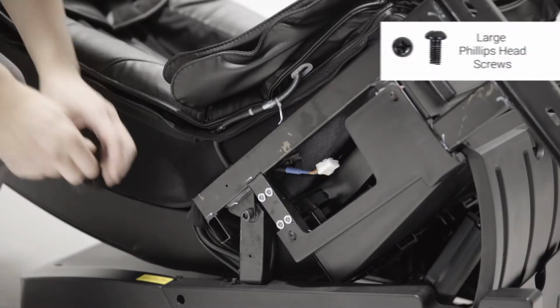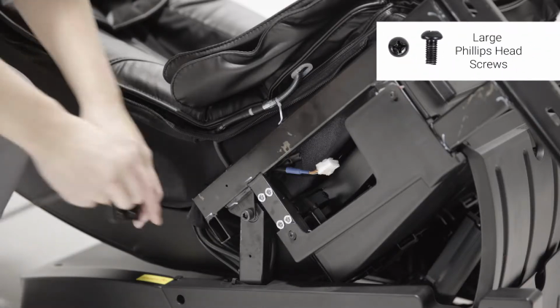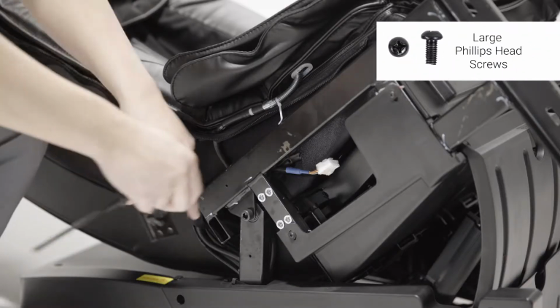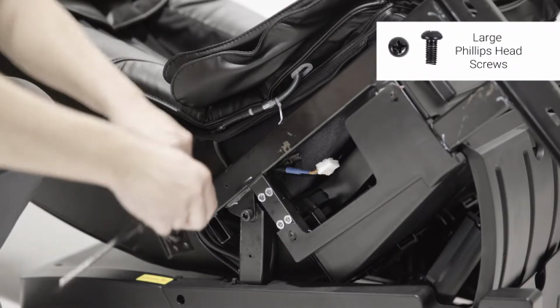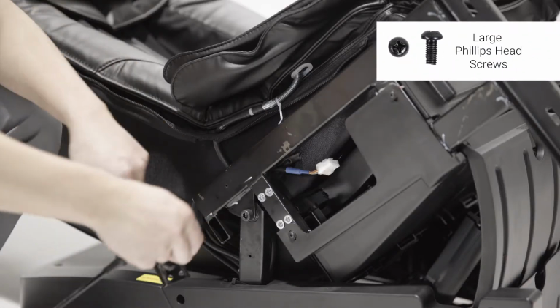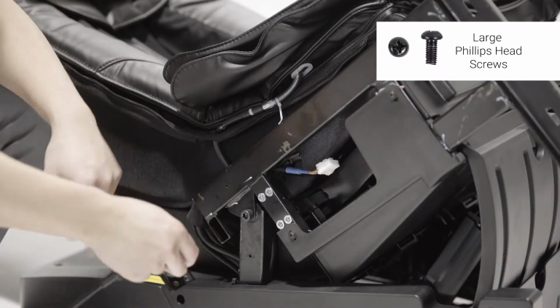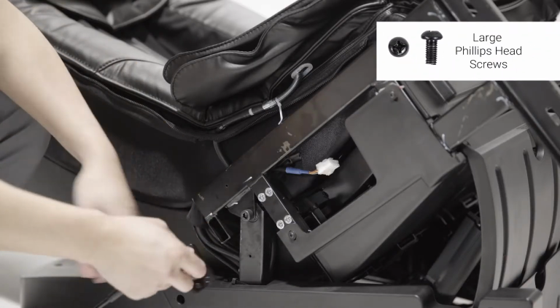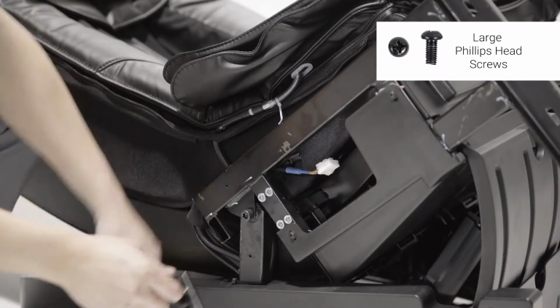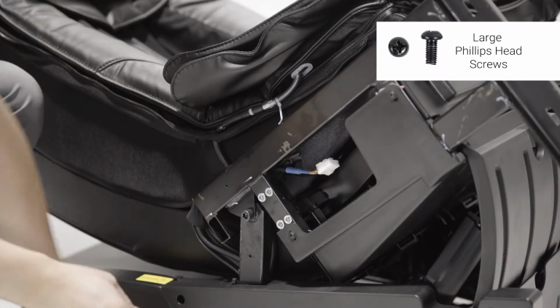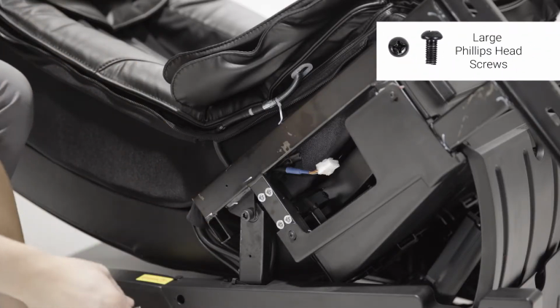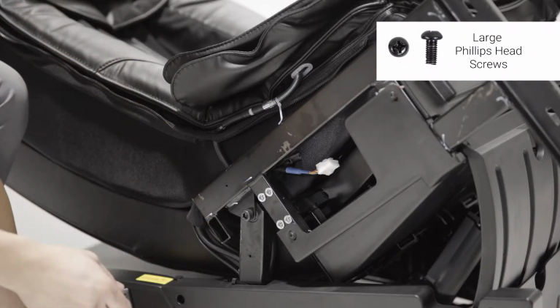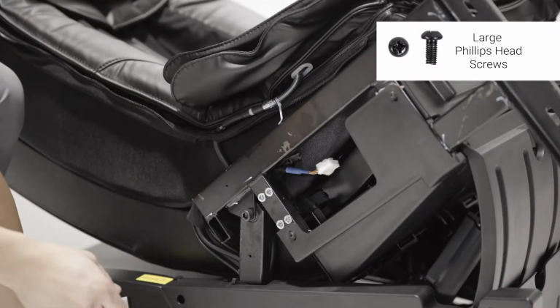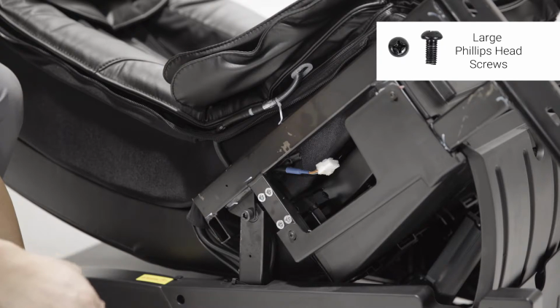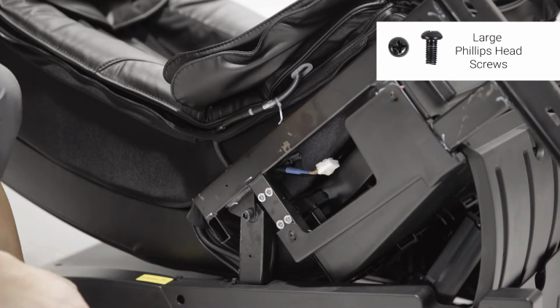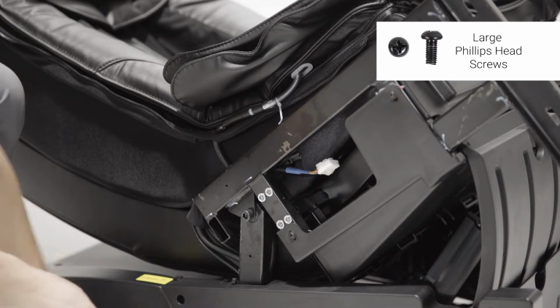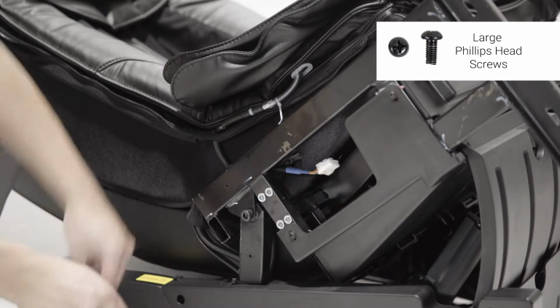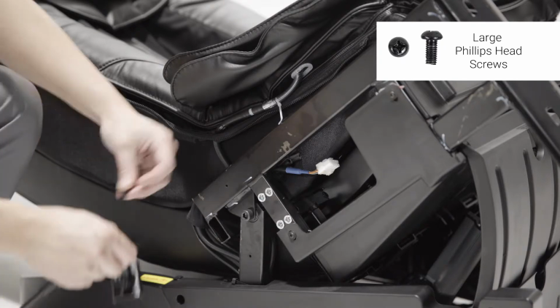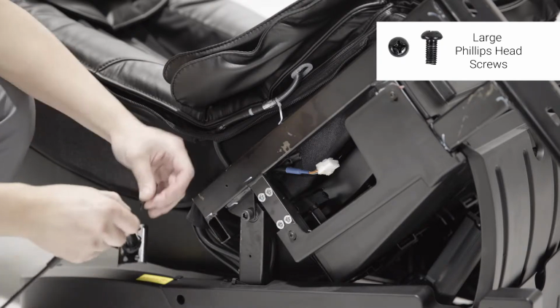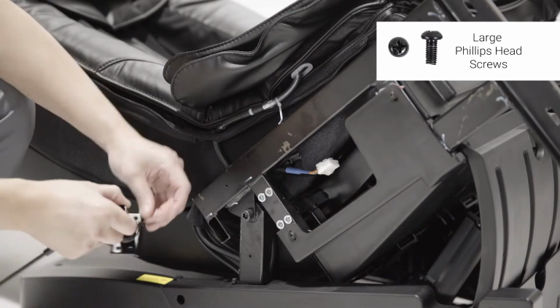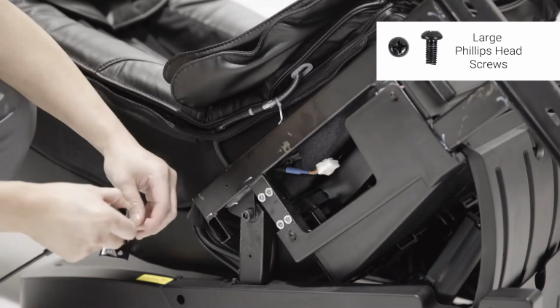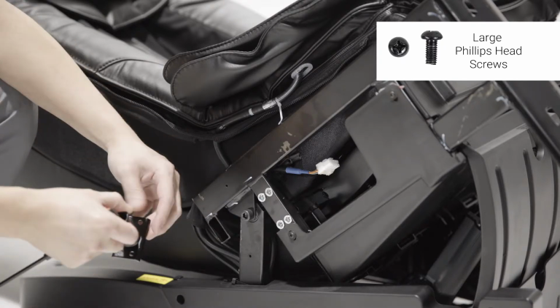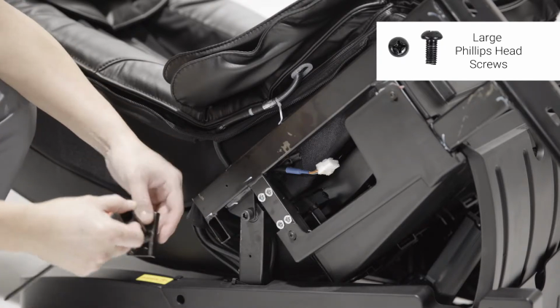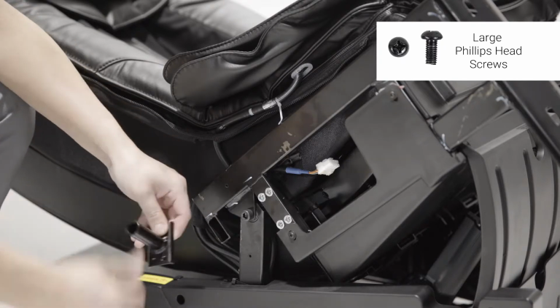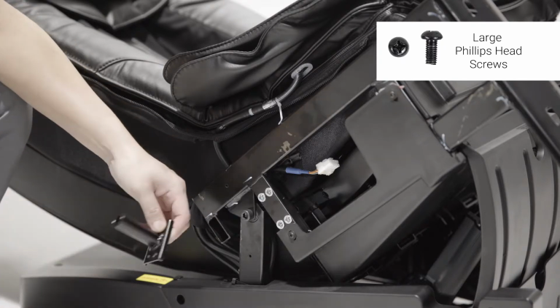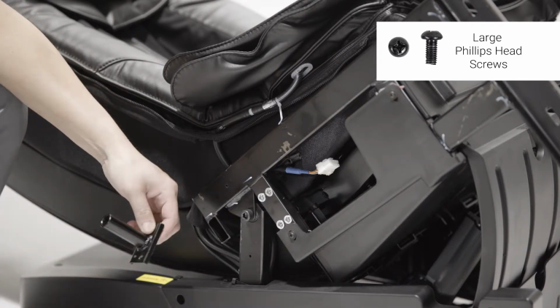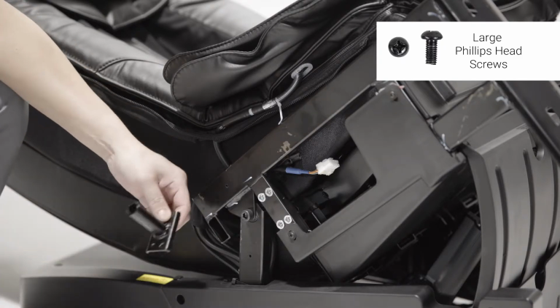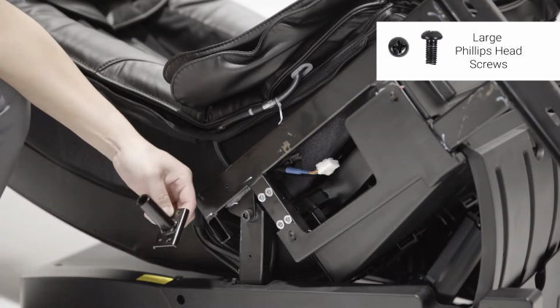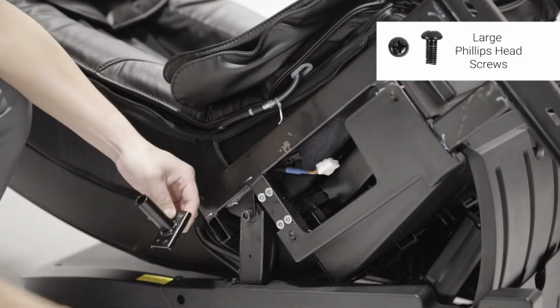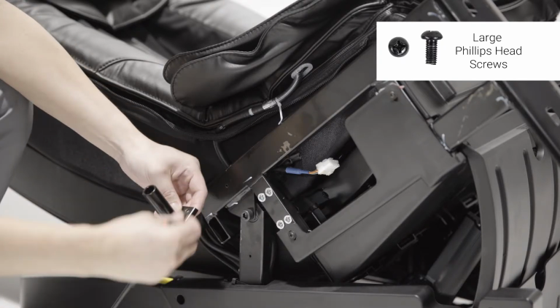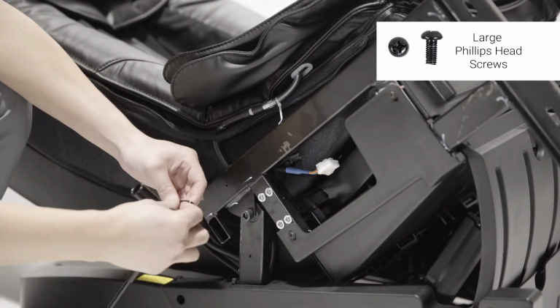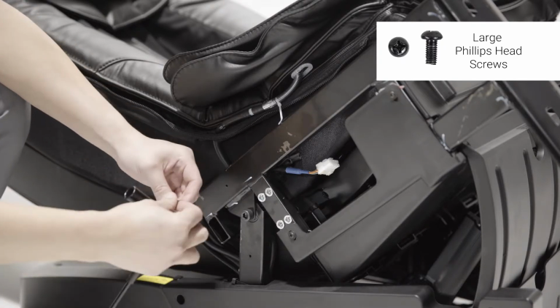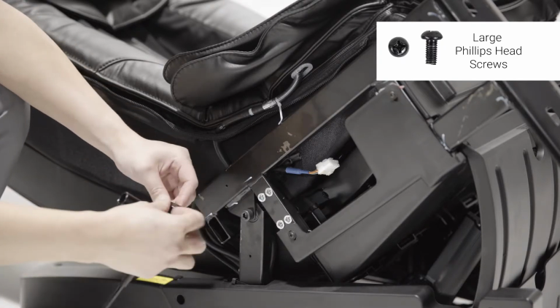Using the large Phillips head screws, attach the metal posts to each side of the chair.